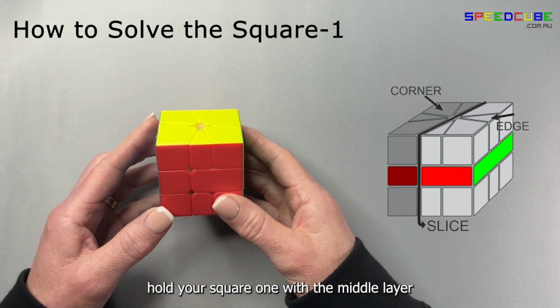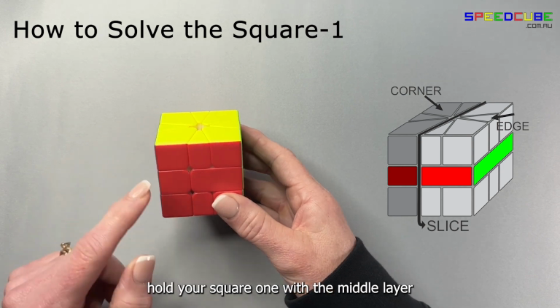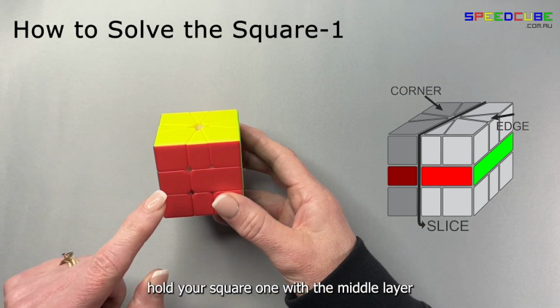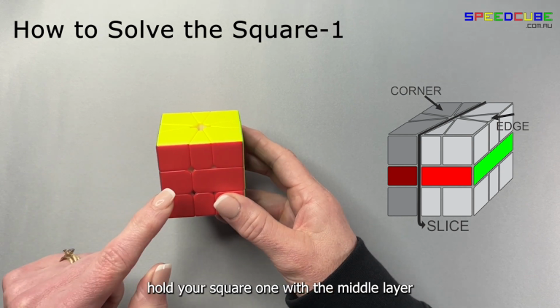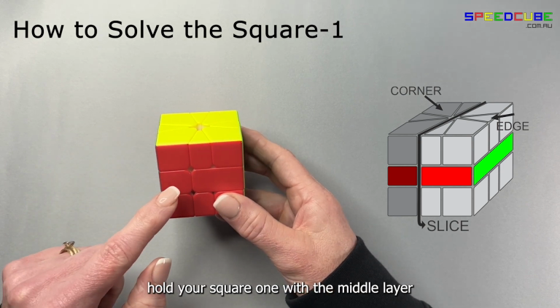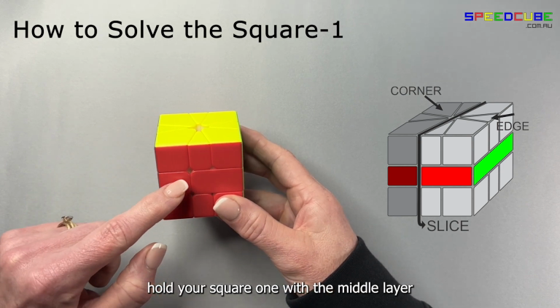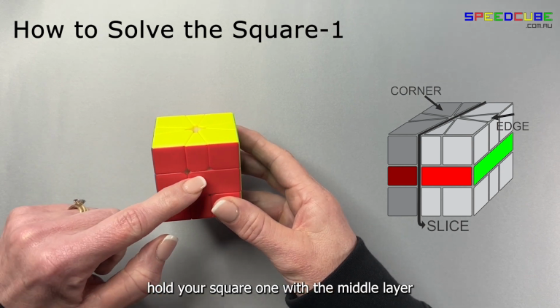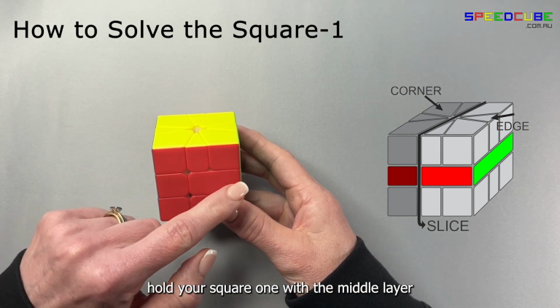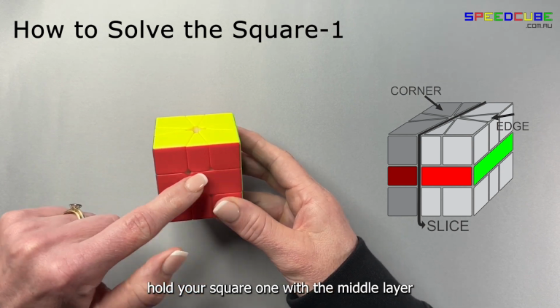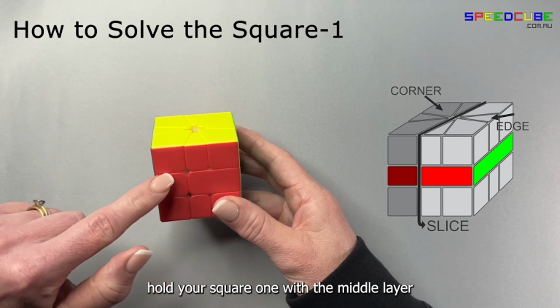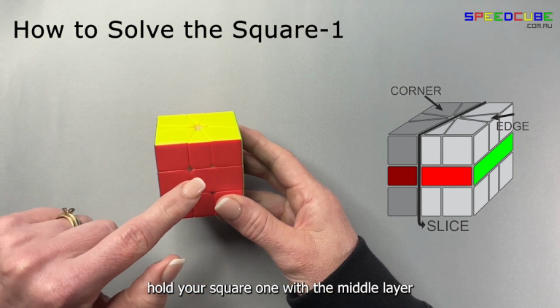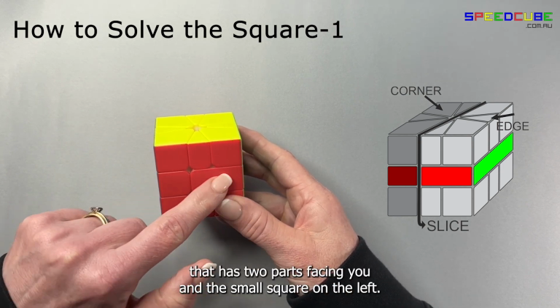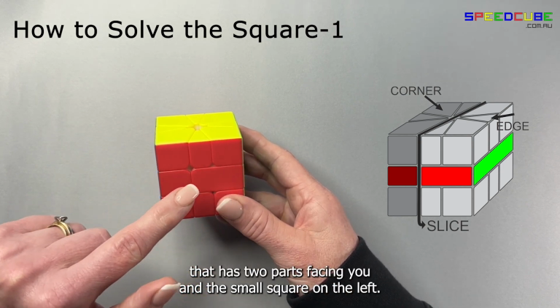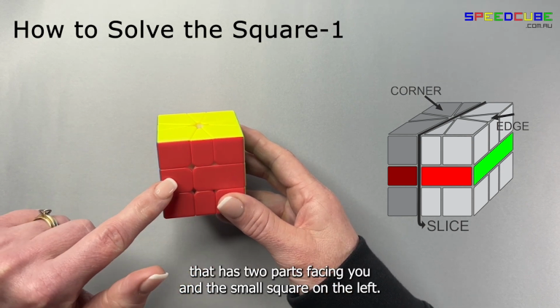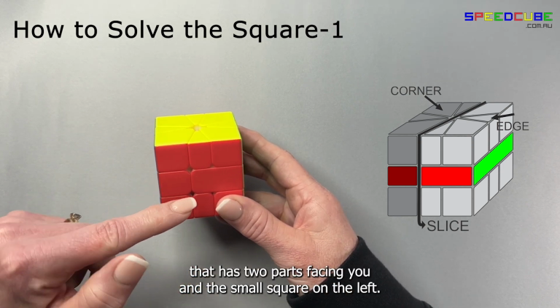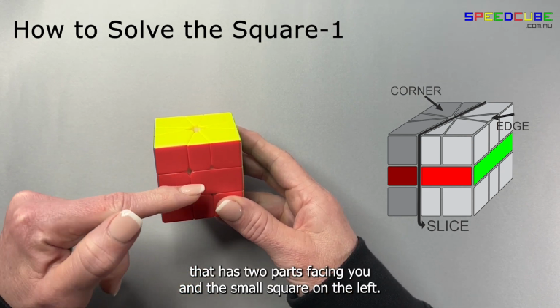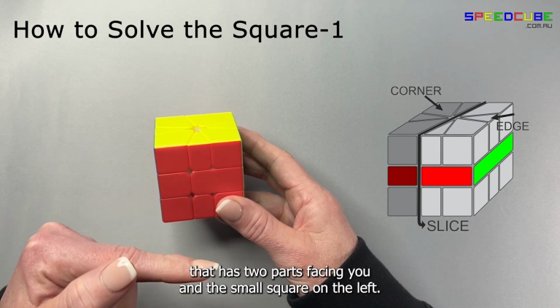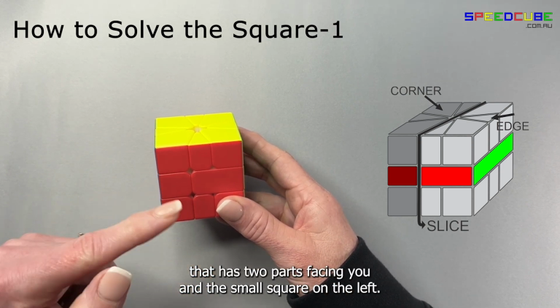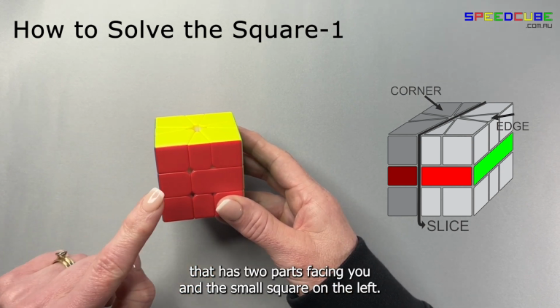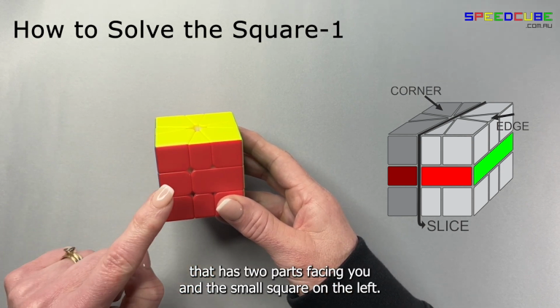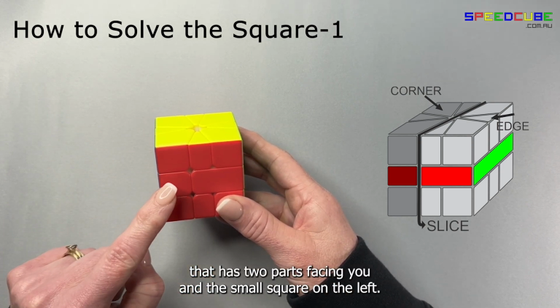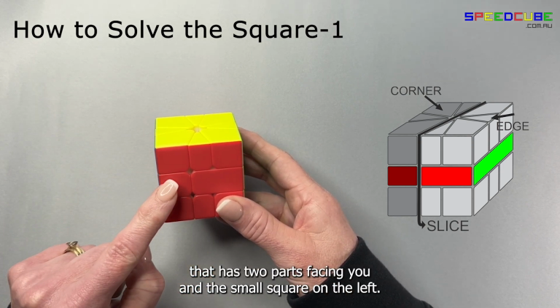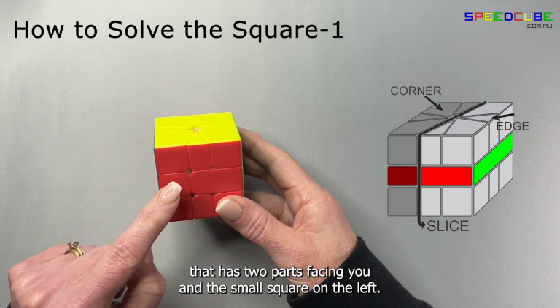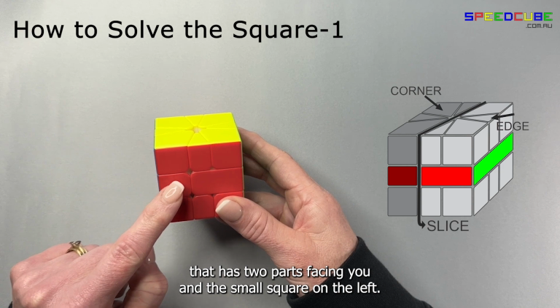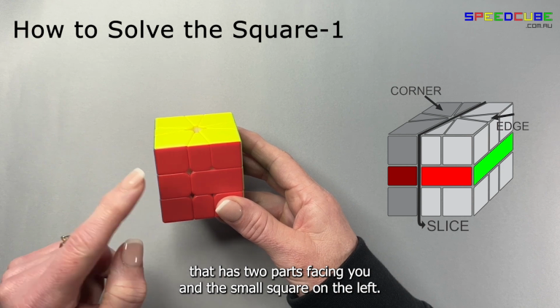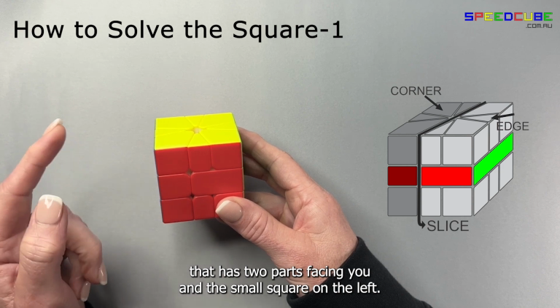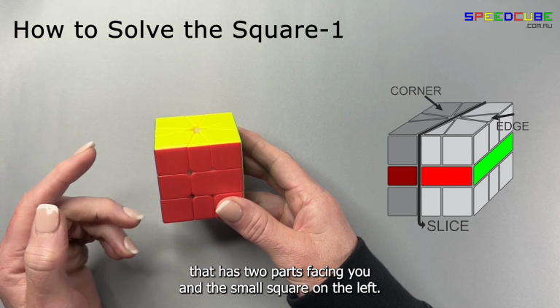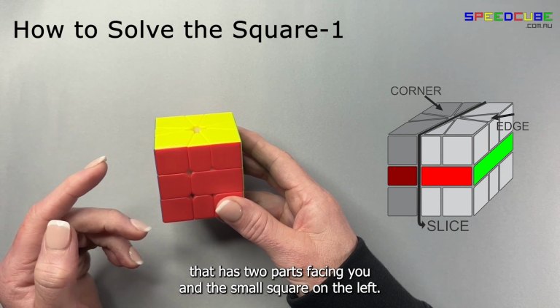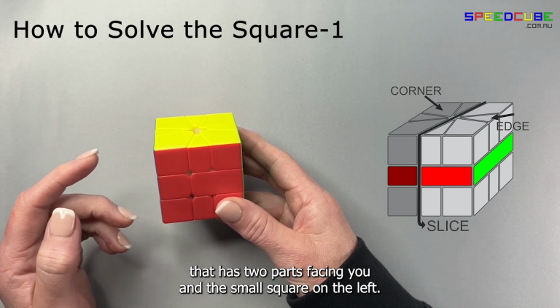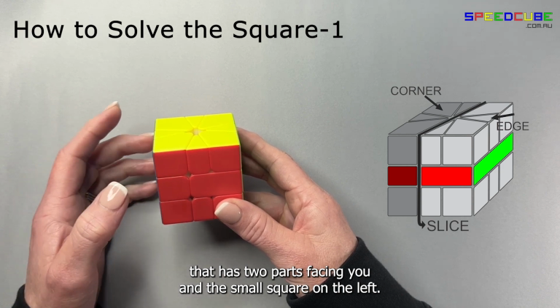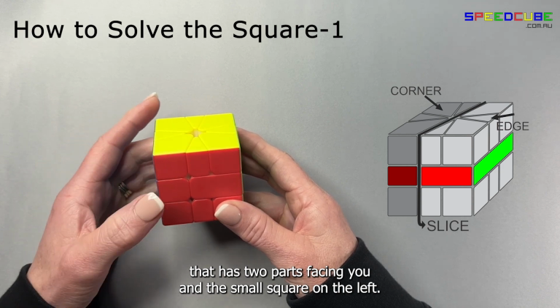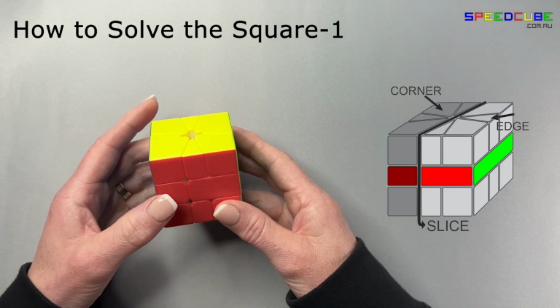Hold your Square One with the middle layer that has two parts facing you and the small square on the left.